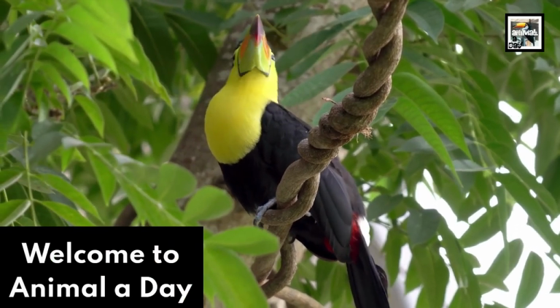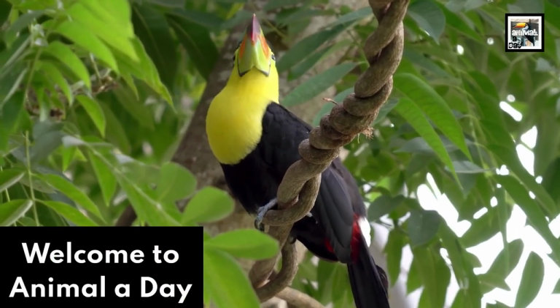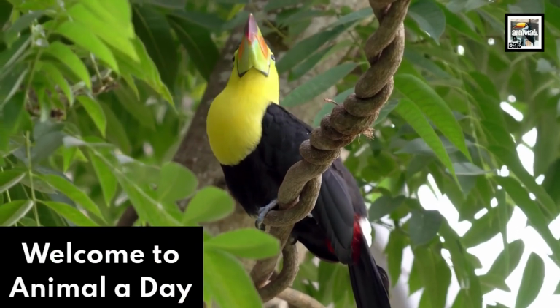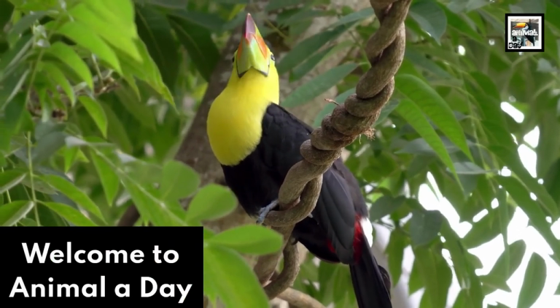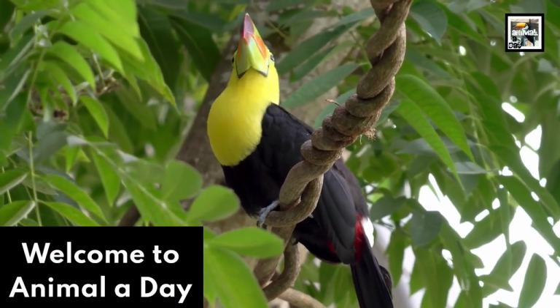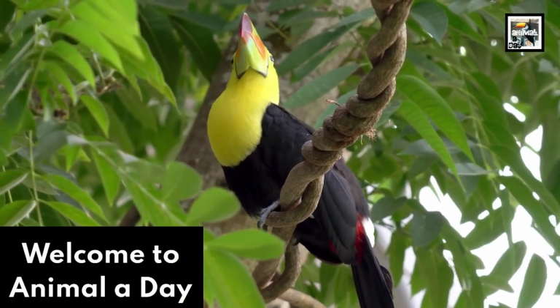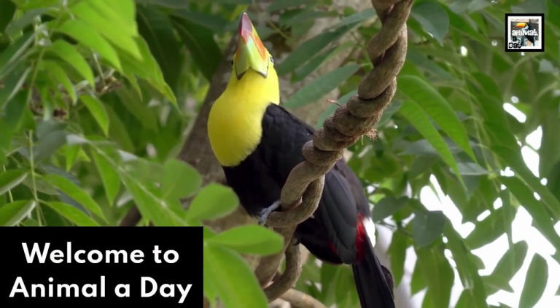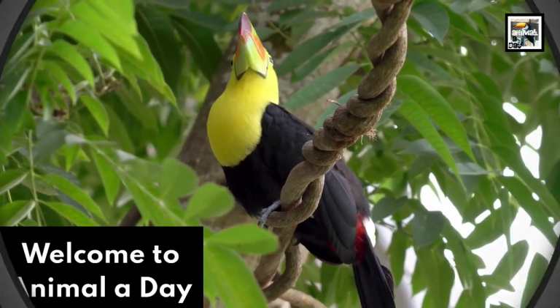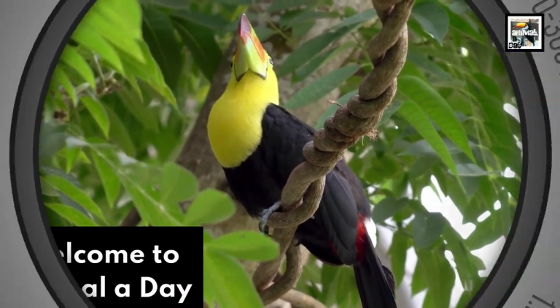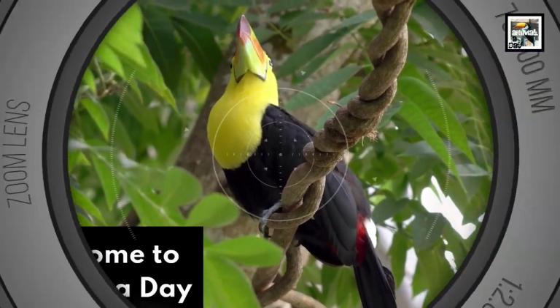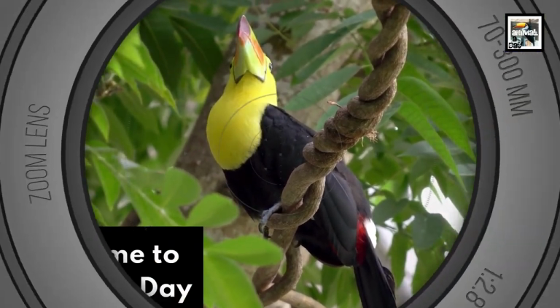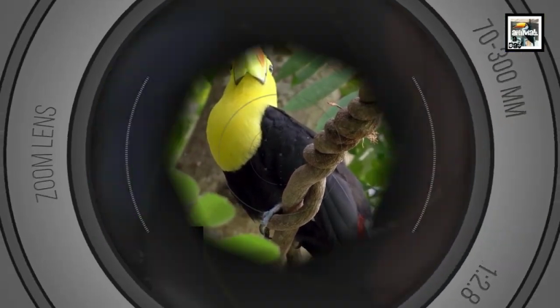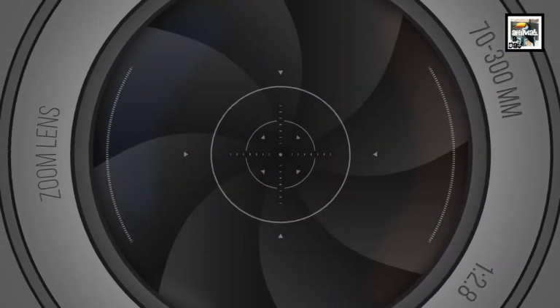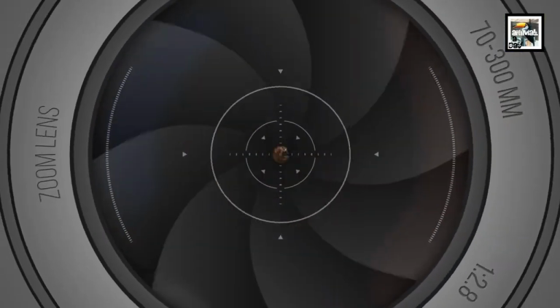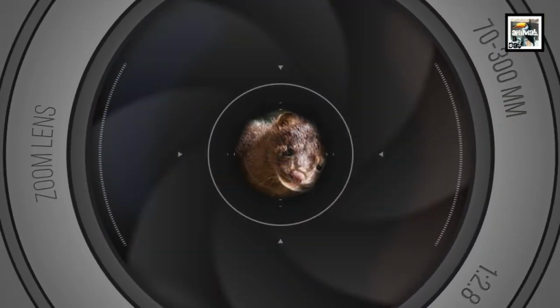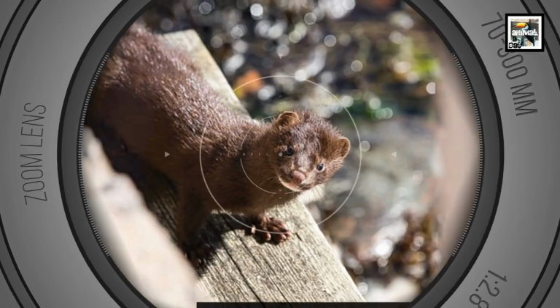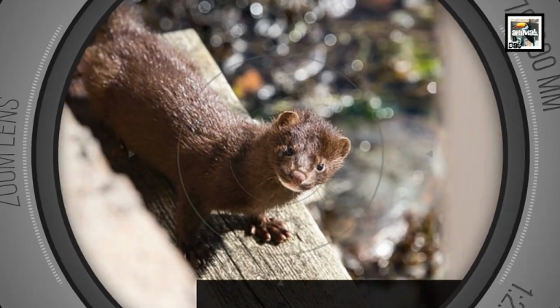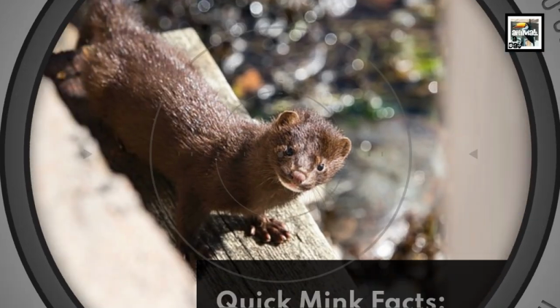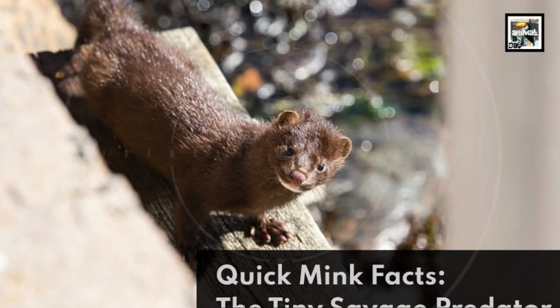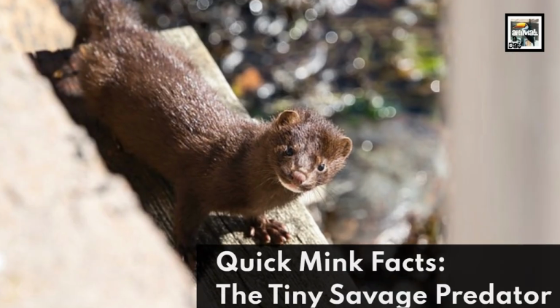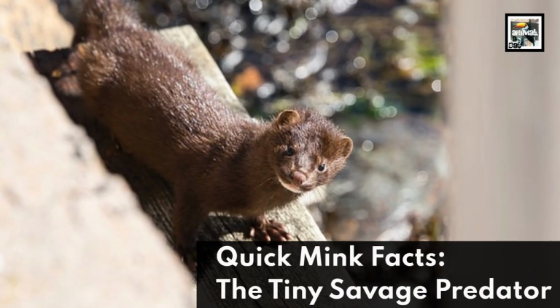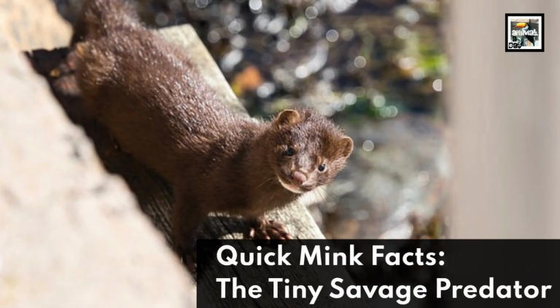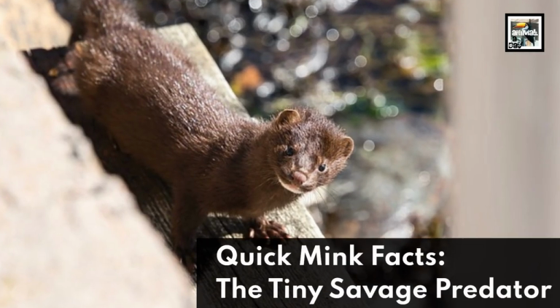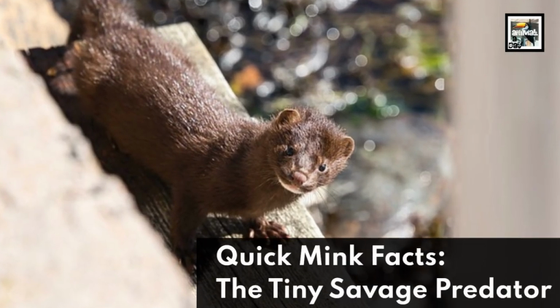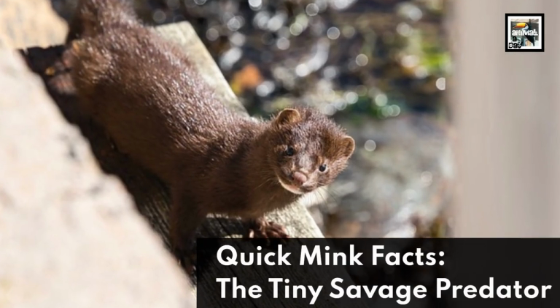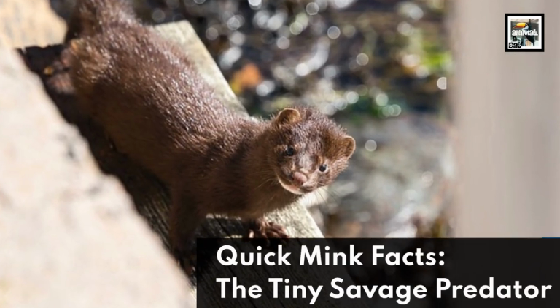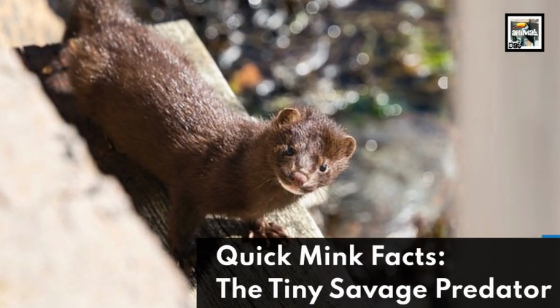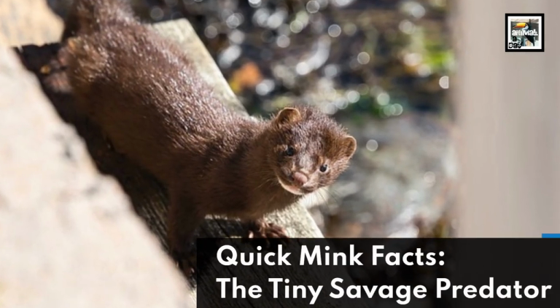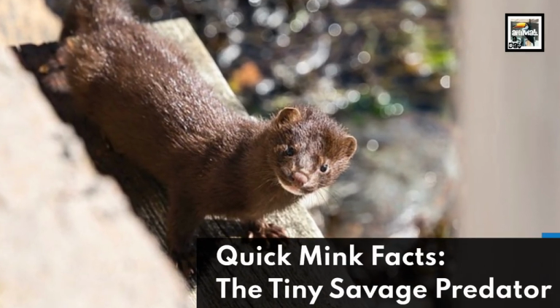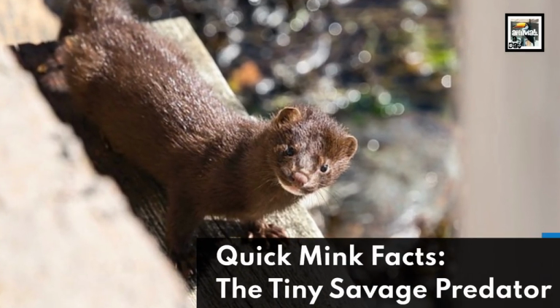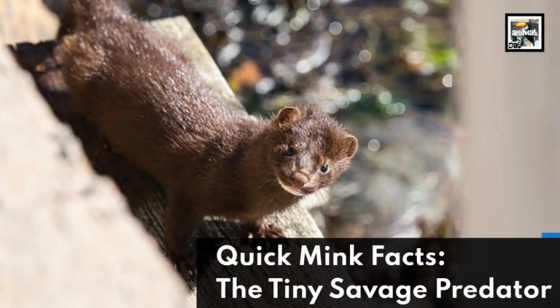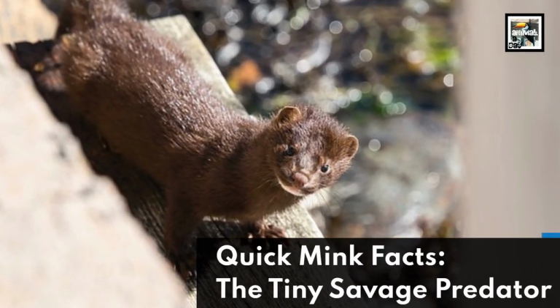Welcome to Animal A Day! Quick Mink Facts! The Tiny Savage Predator!